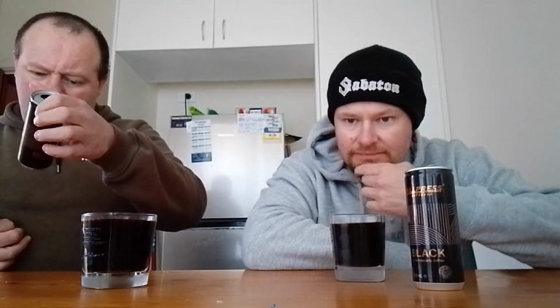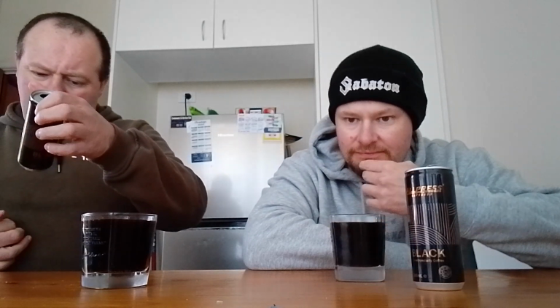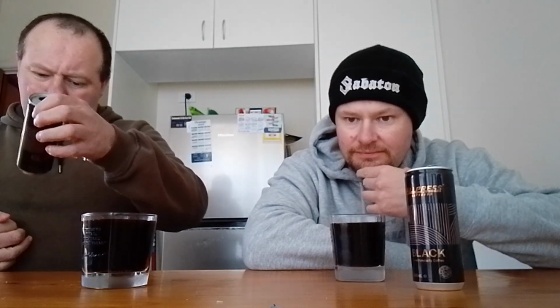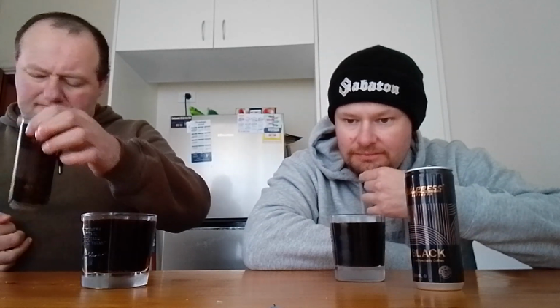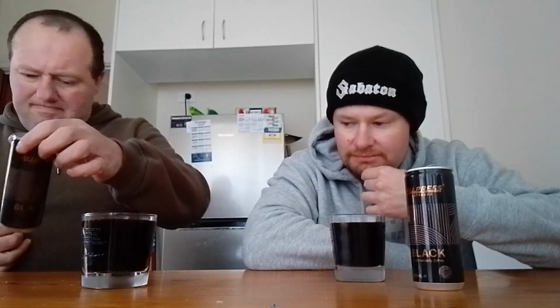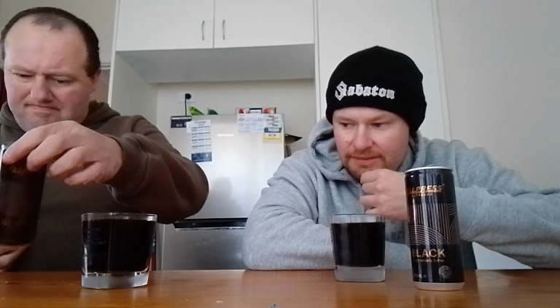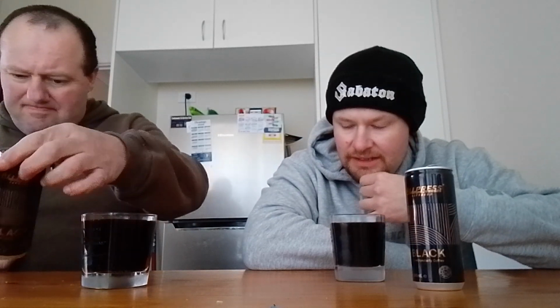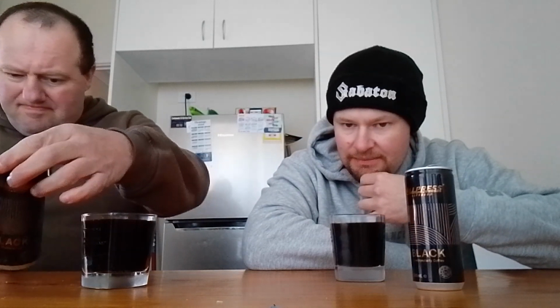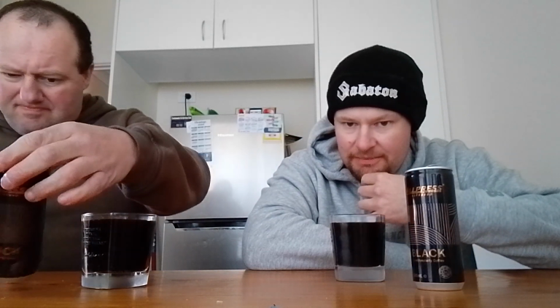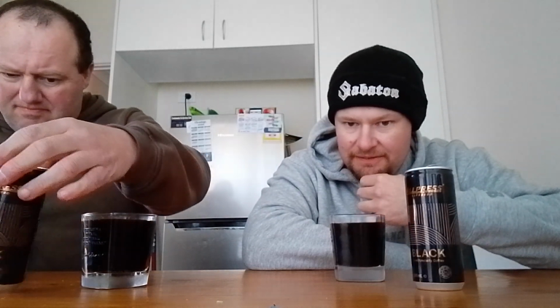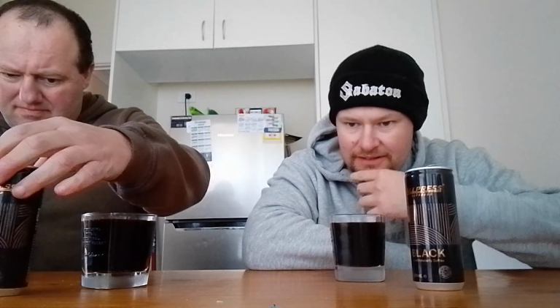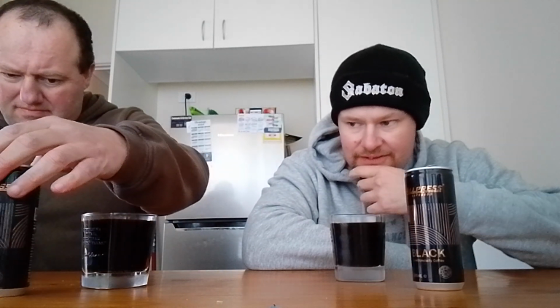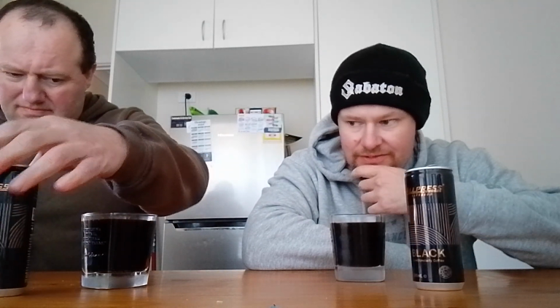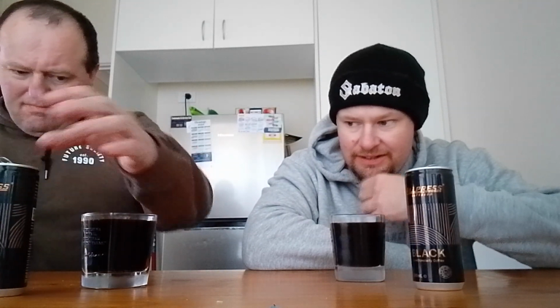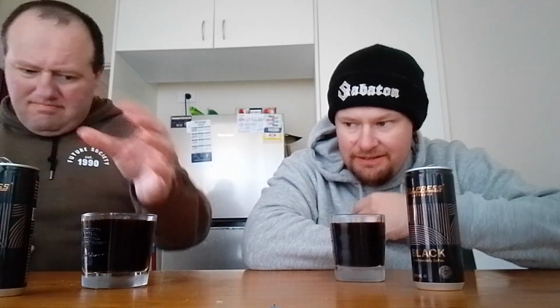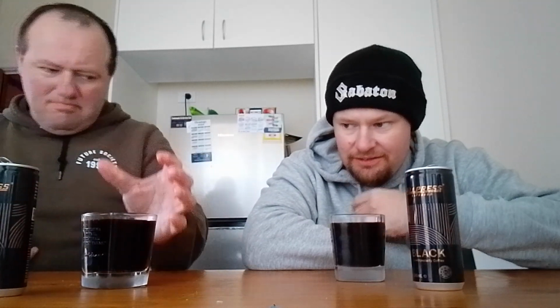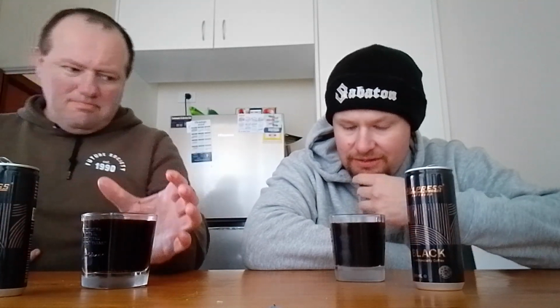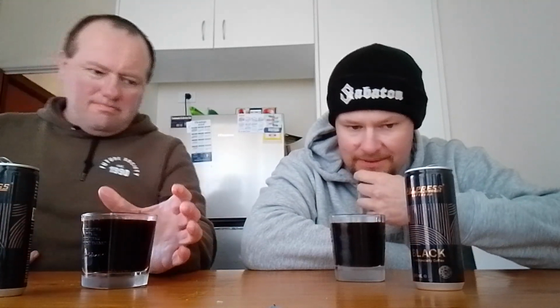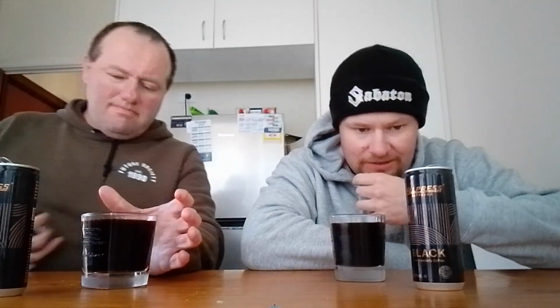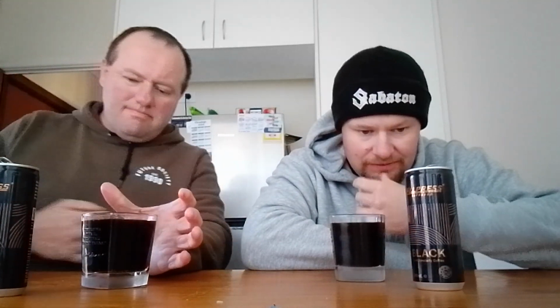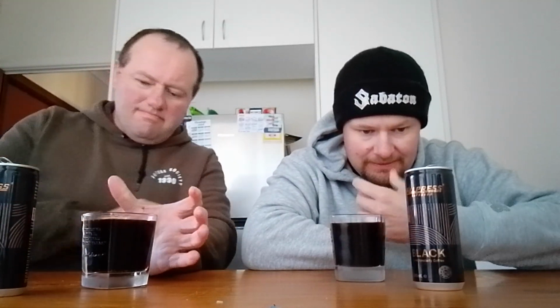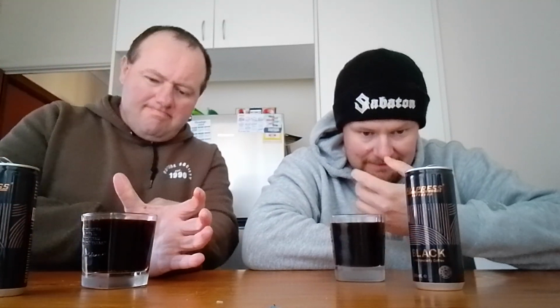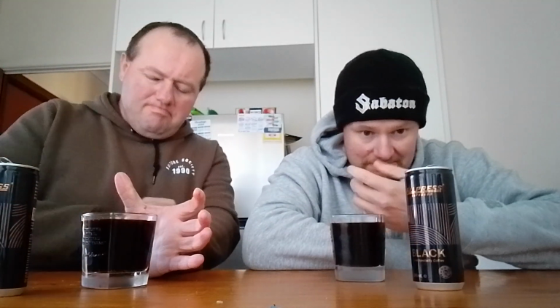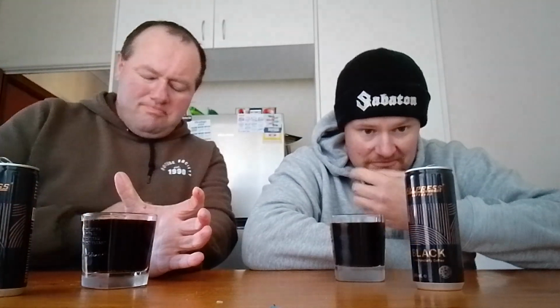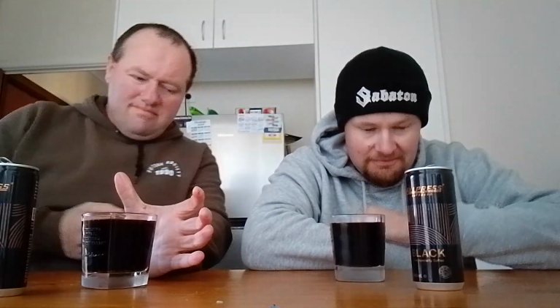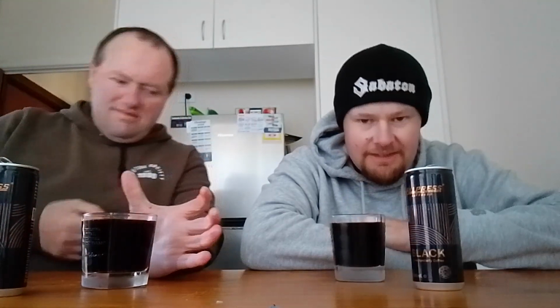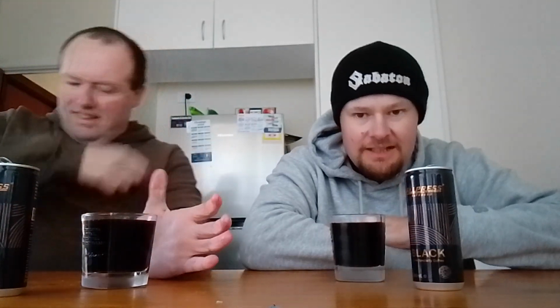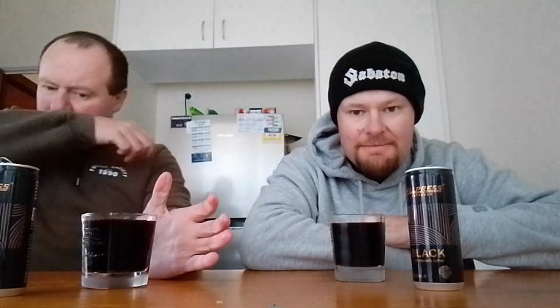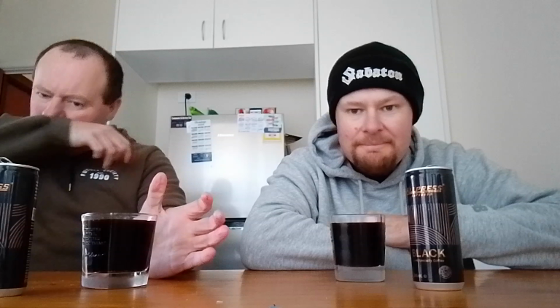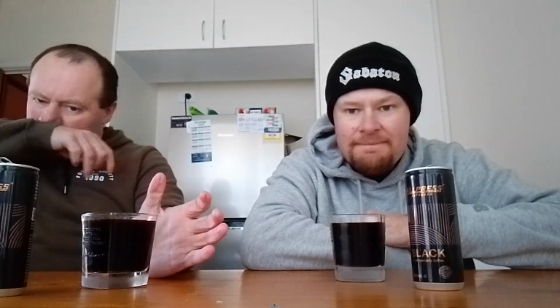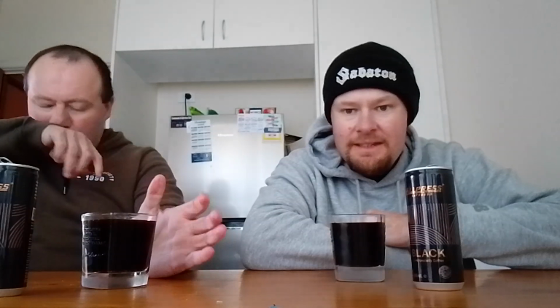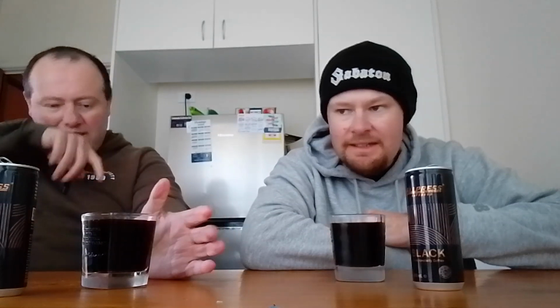I'm not a big fan of just drinking straight black coffee, but this is from a can rather than a machine.